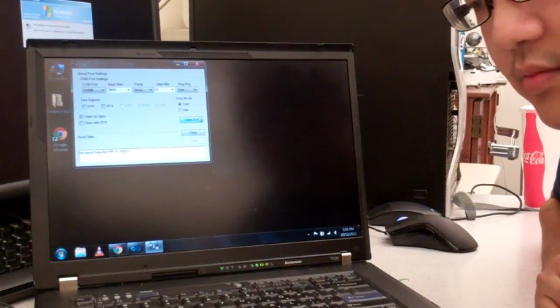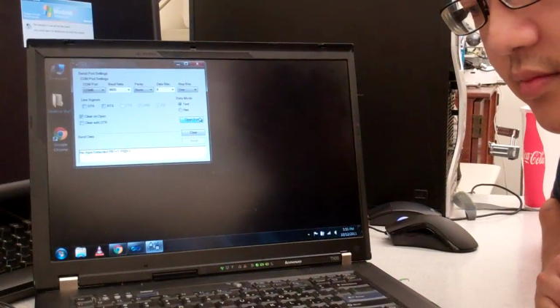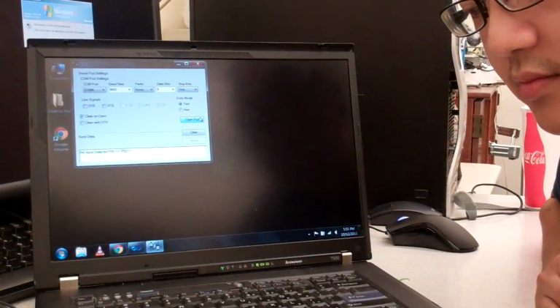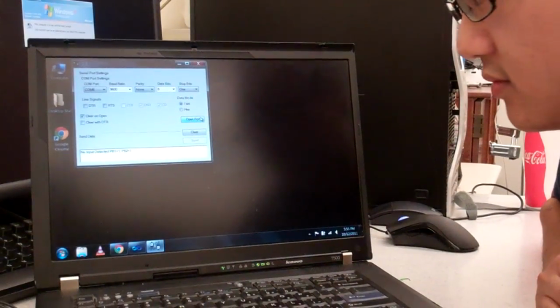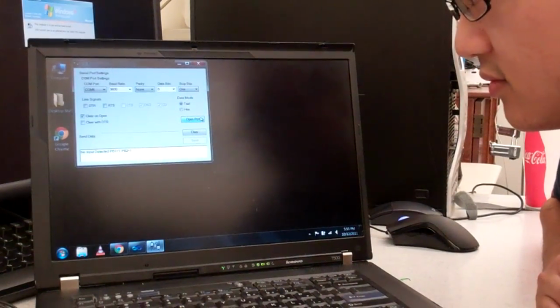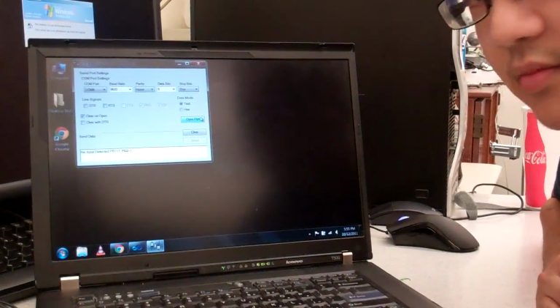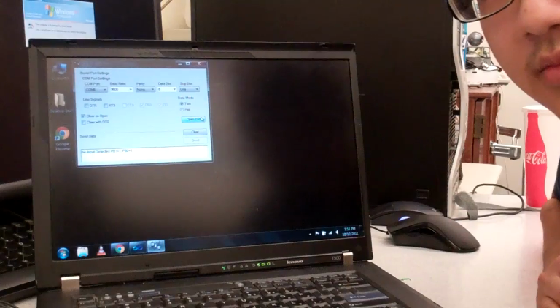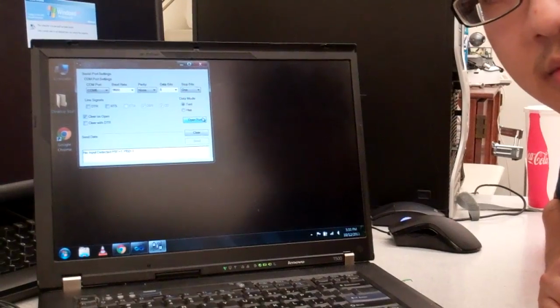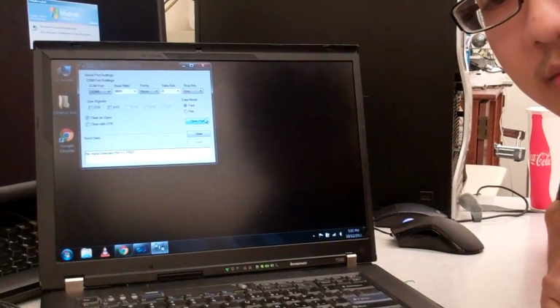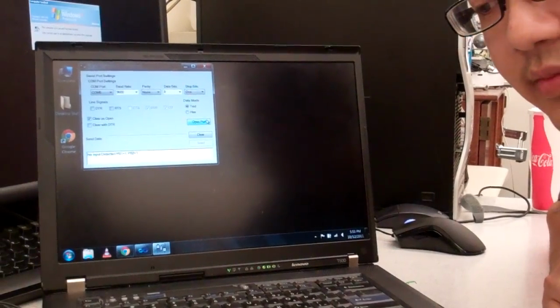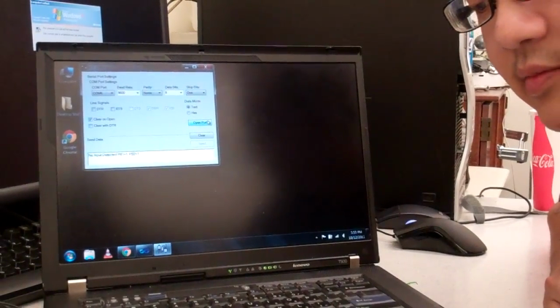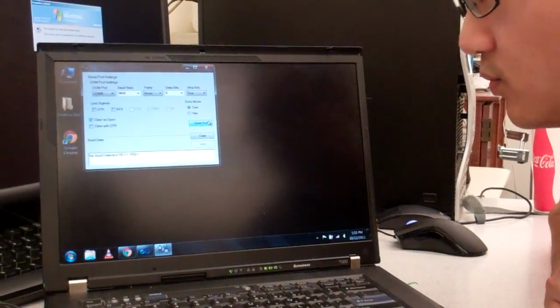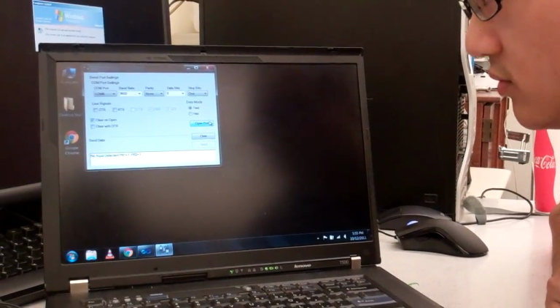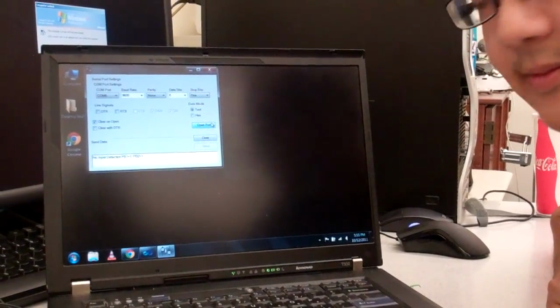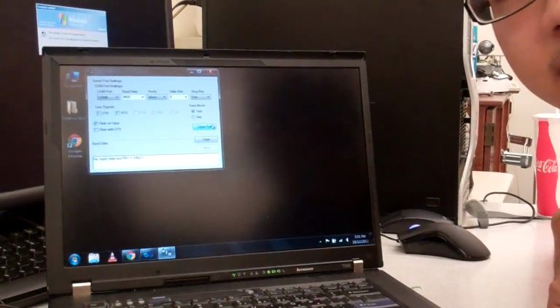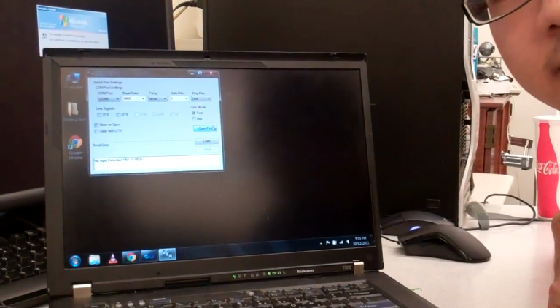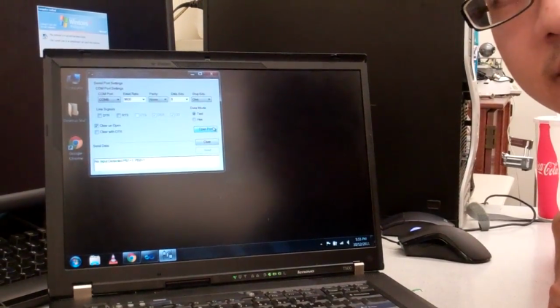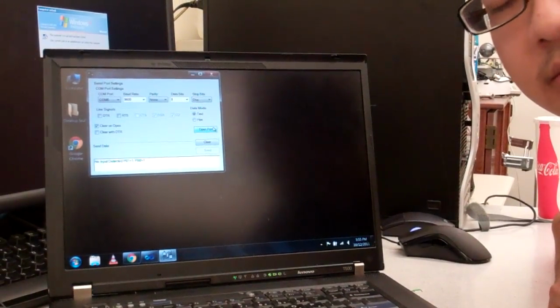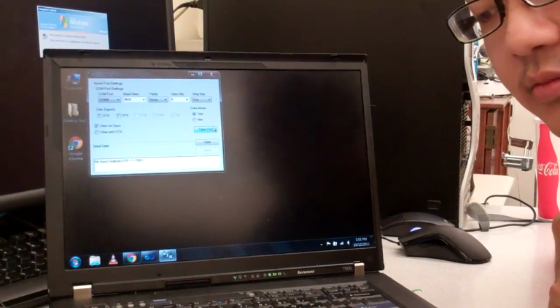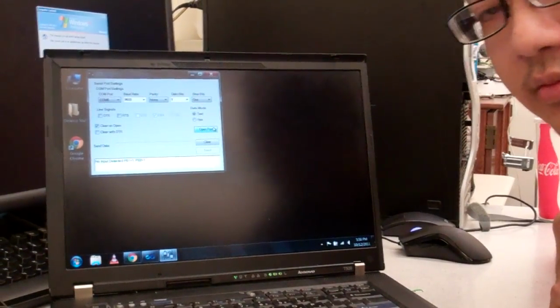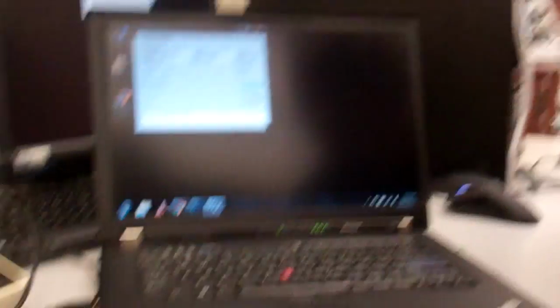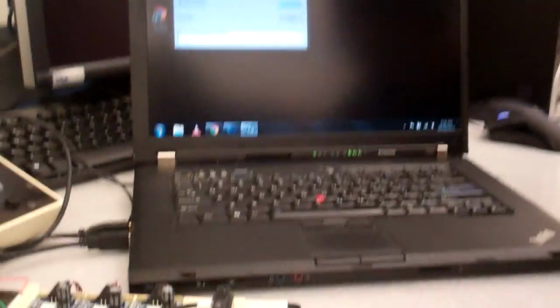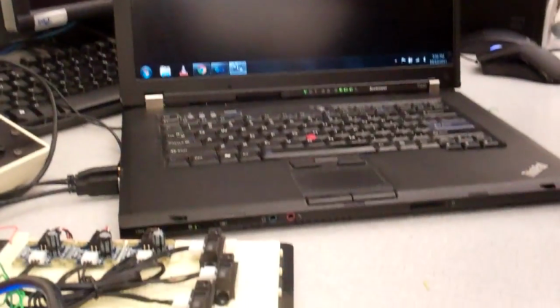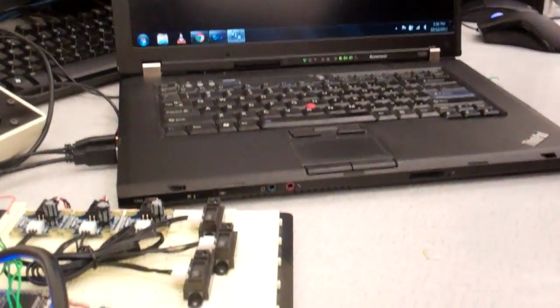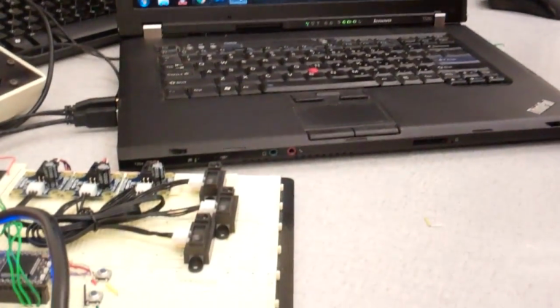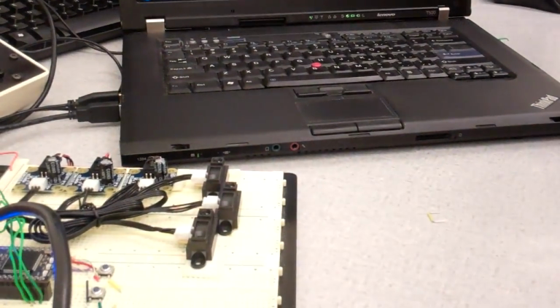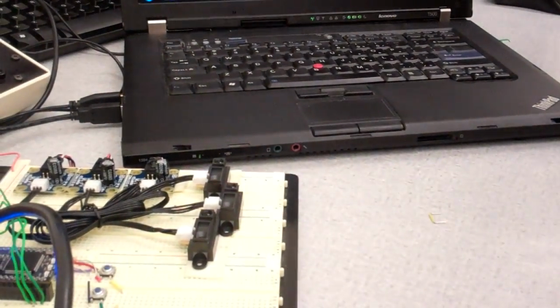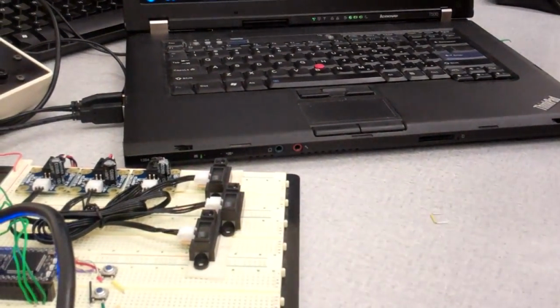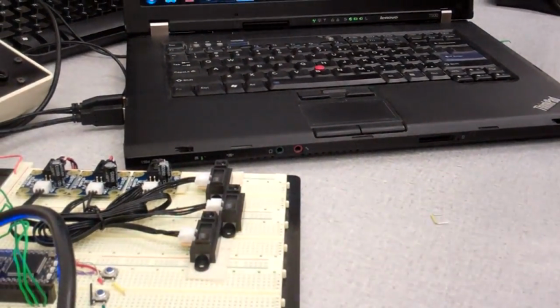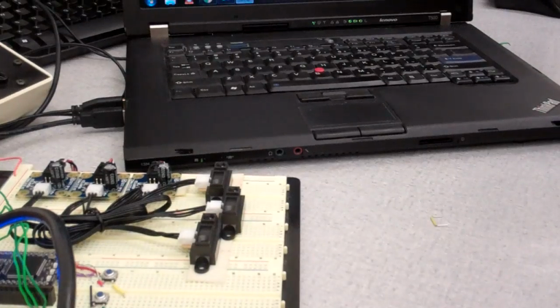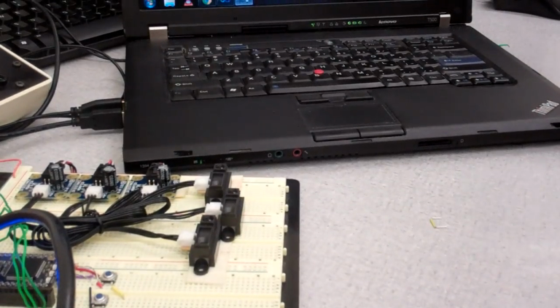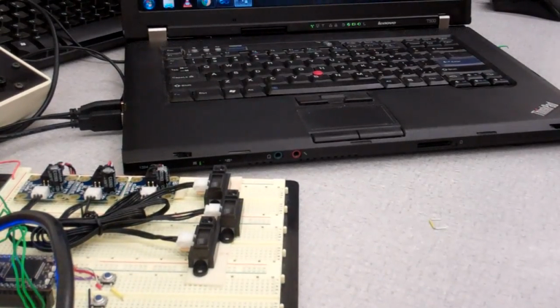Technically, the IR touchpad. We decided to use three IR sensors, which you can see down here below, to control the mouse.